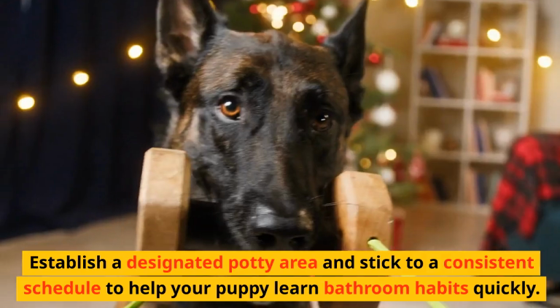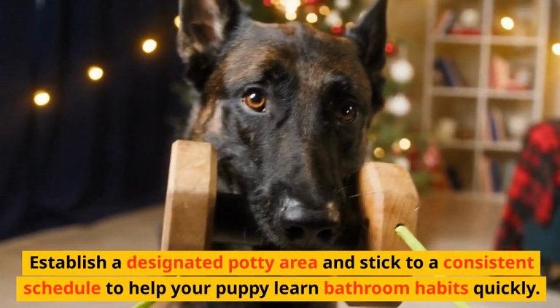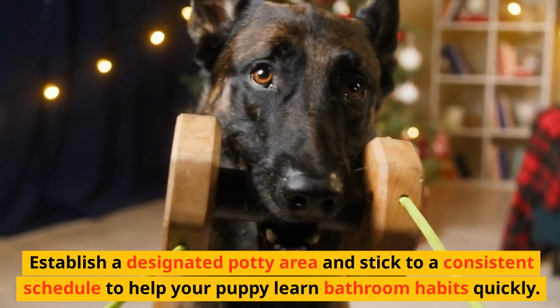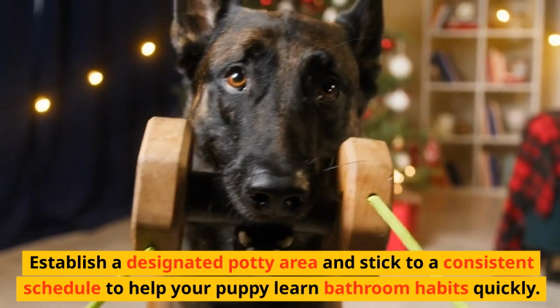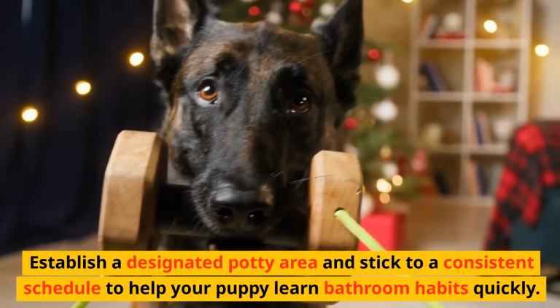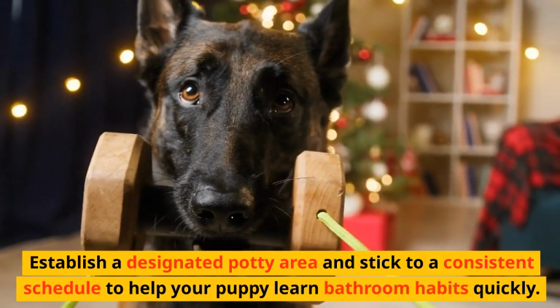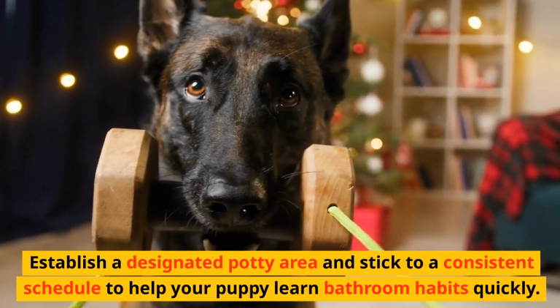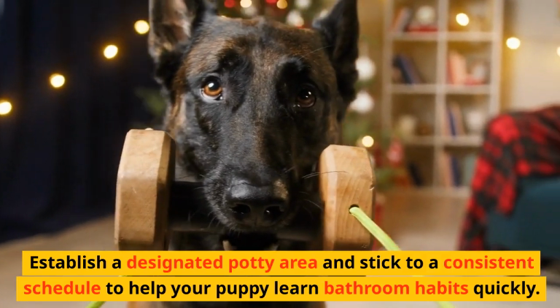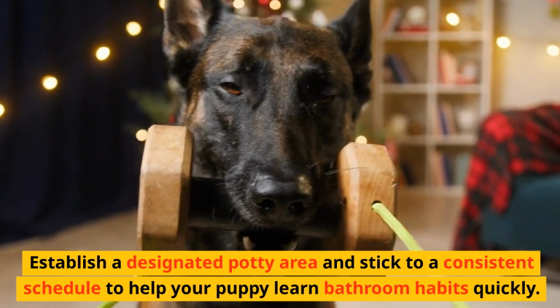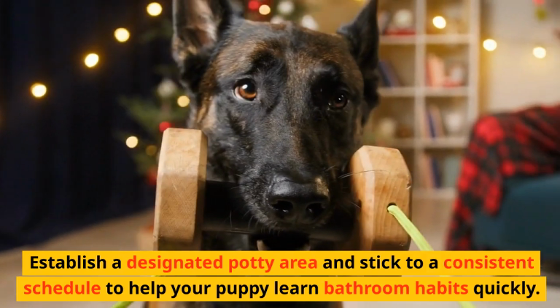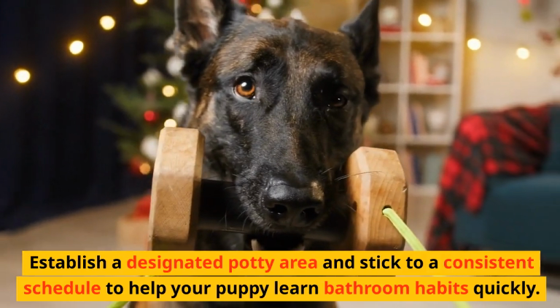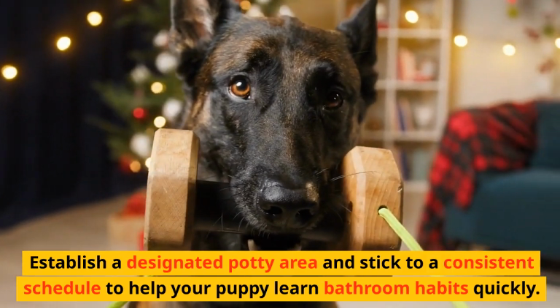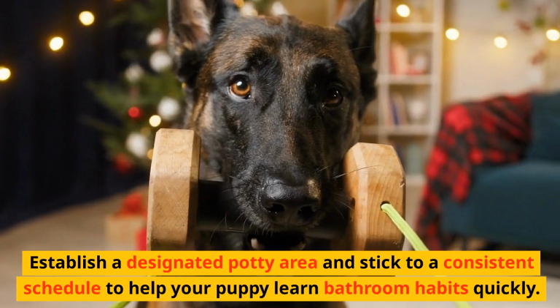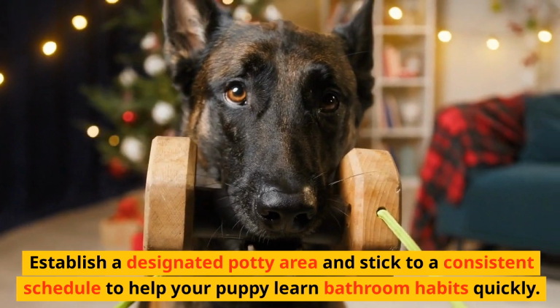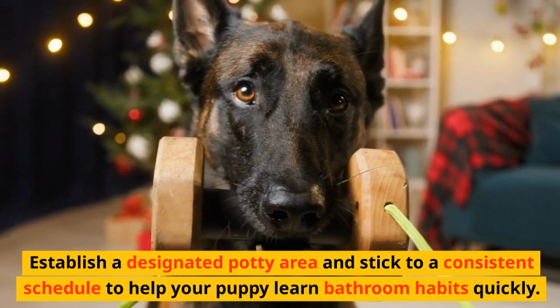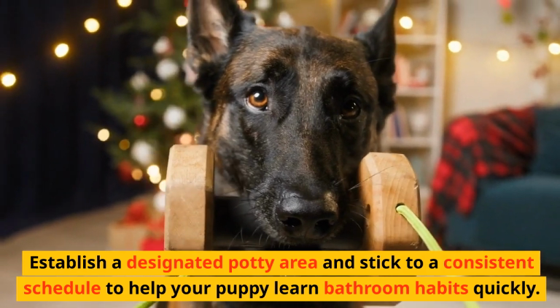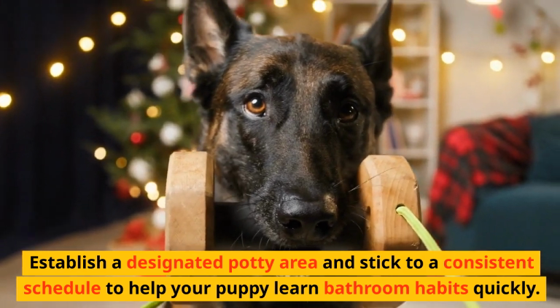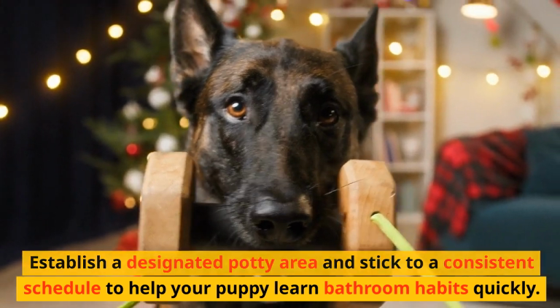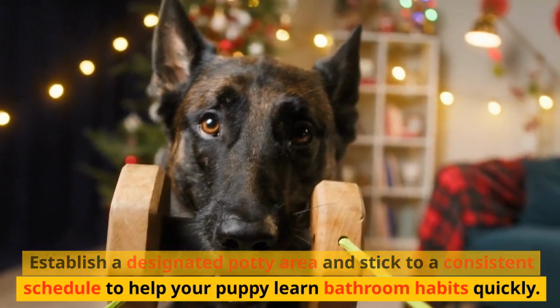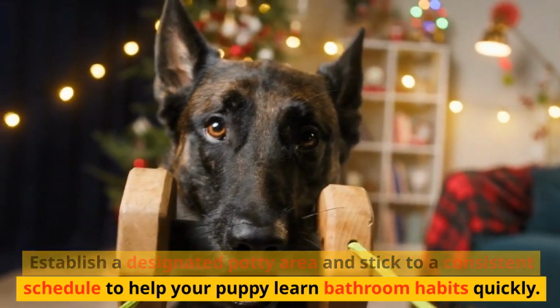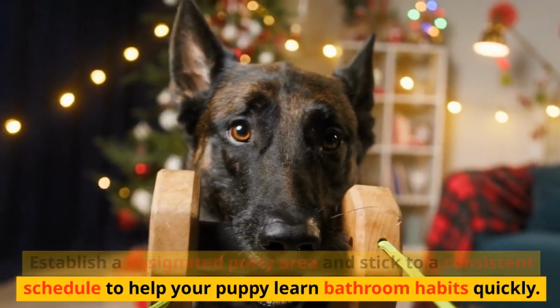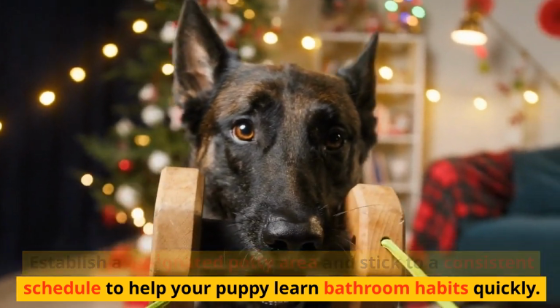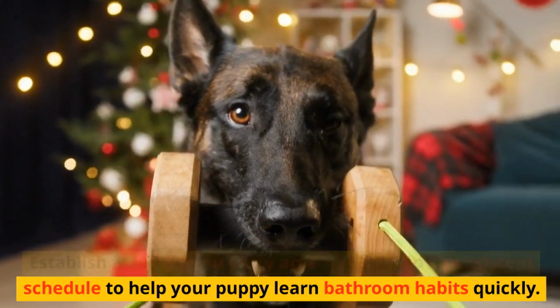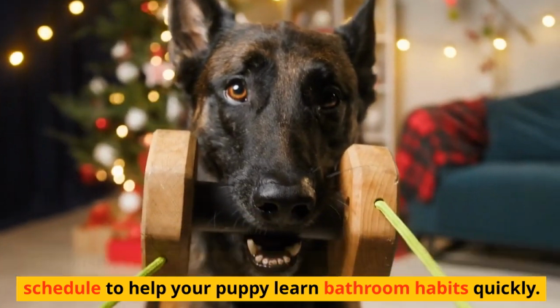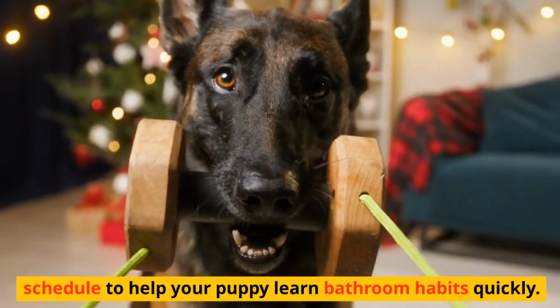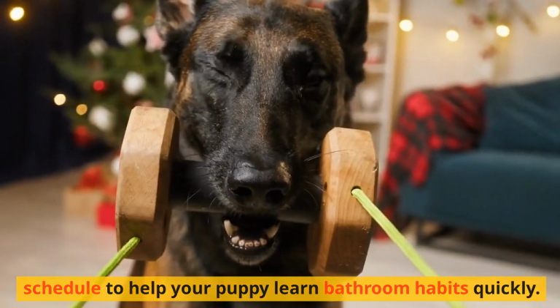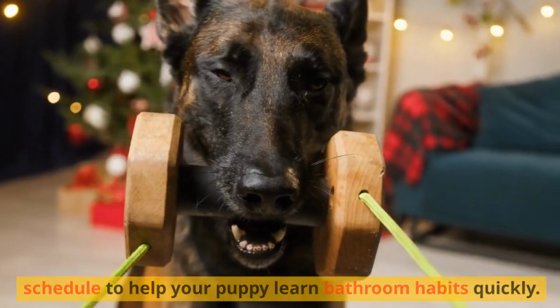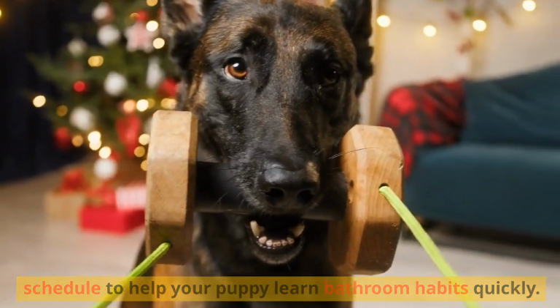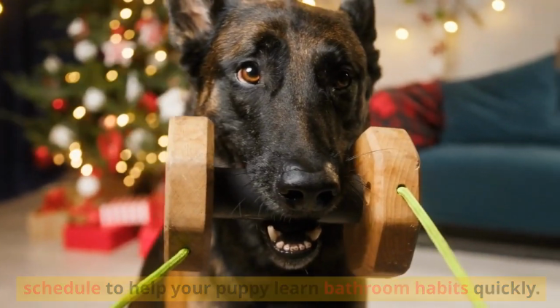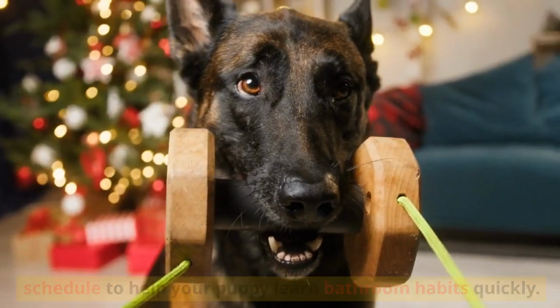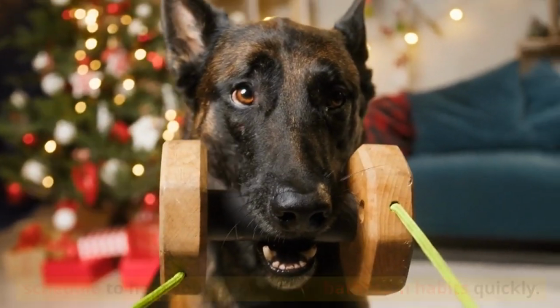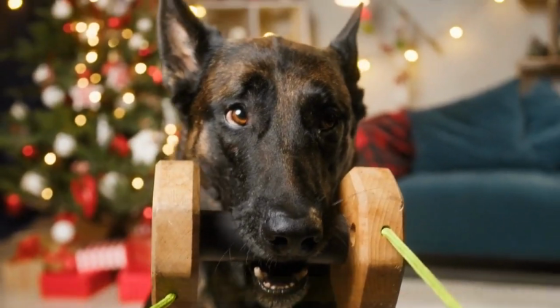Establish a designated potty area and stick to a consistent schedule to help your puppy learn bathroom habits quickly.